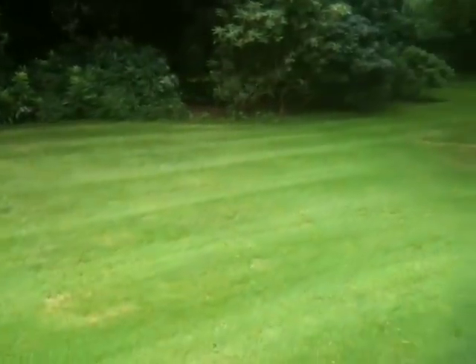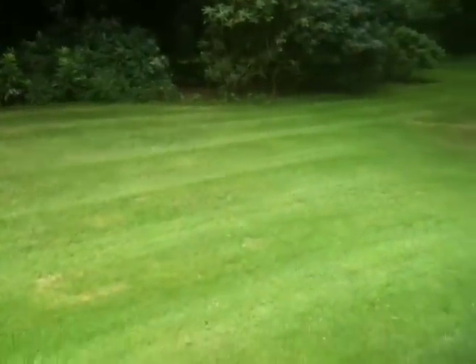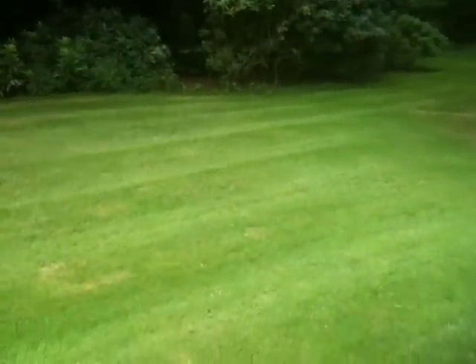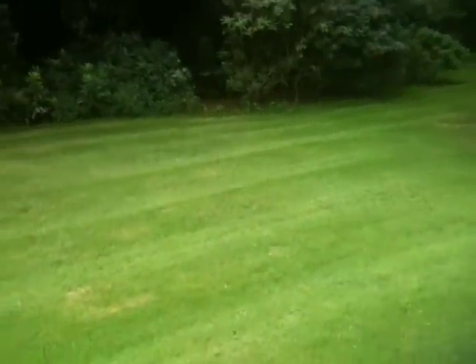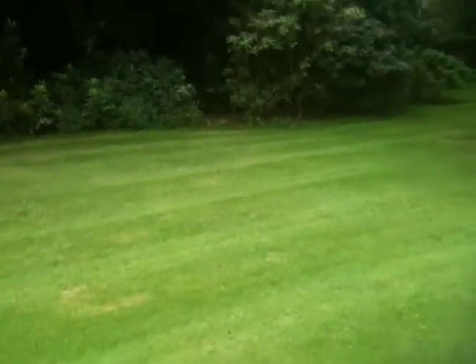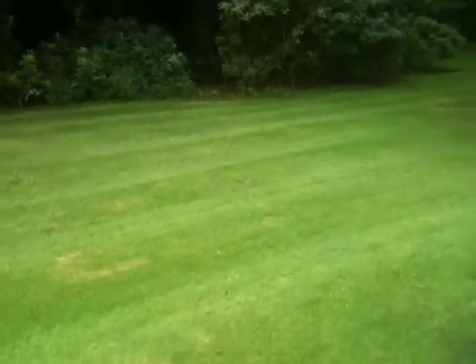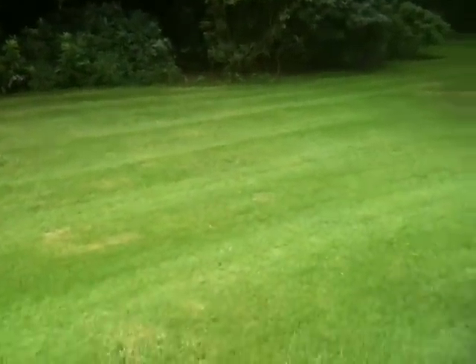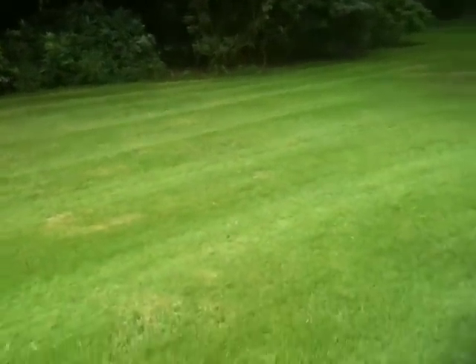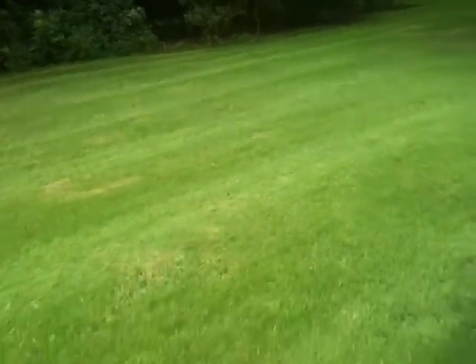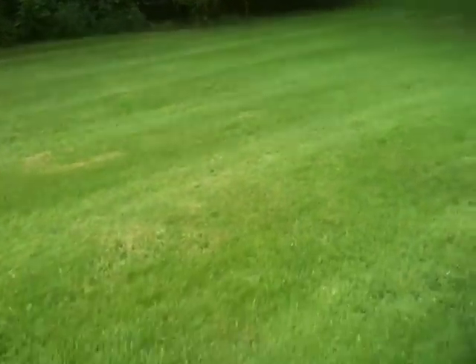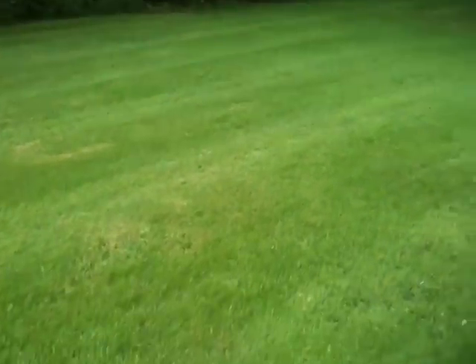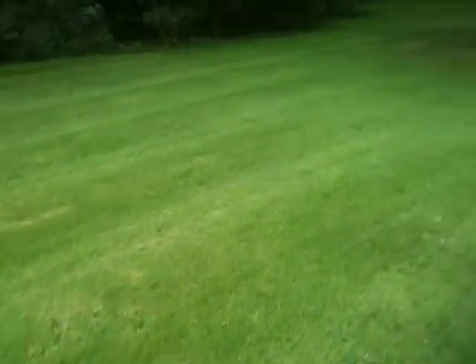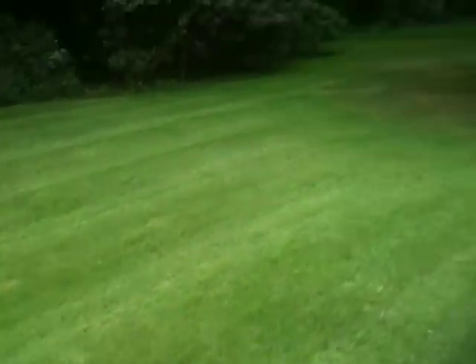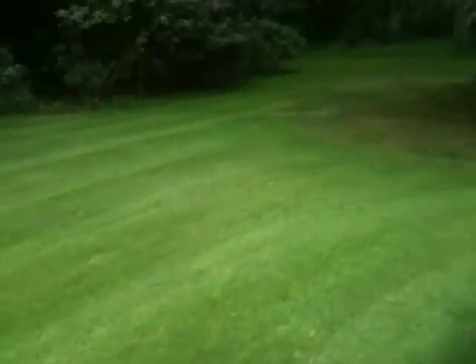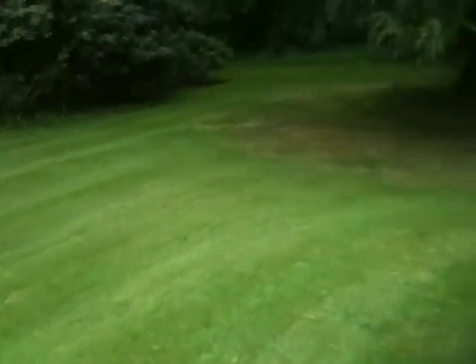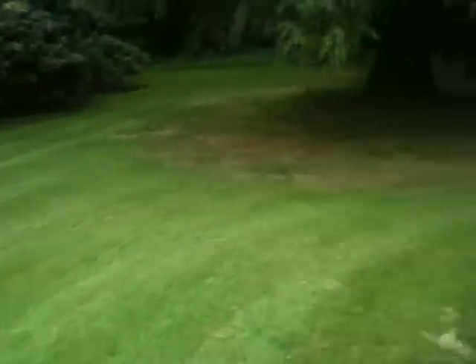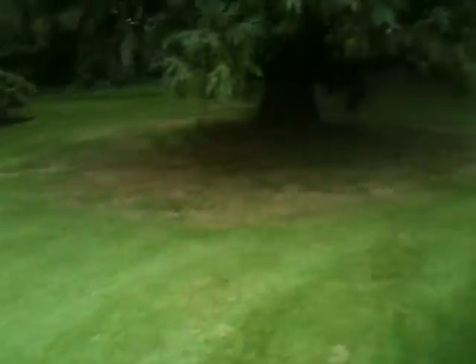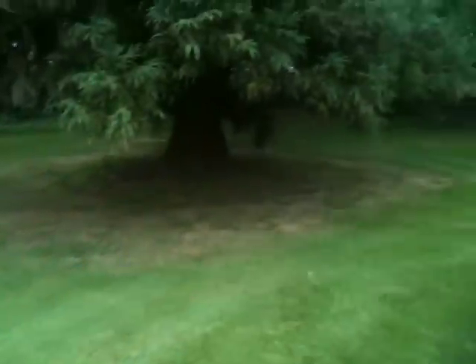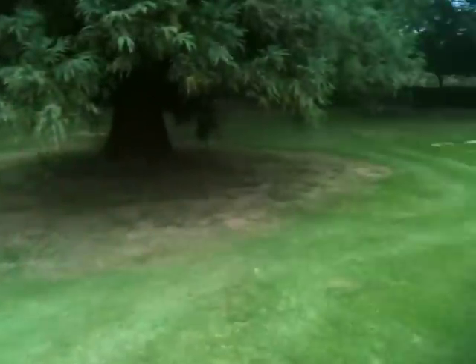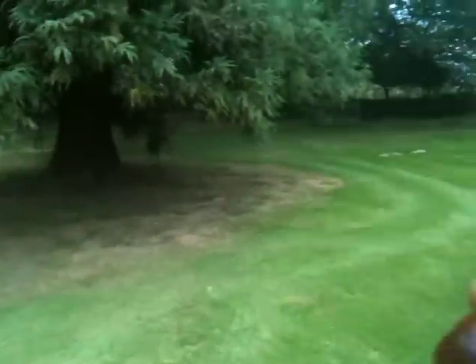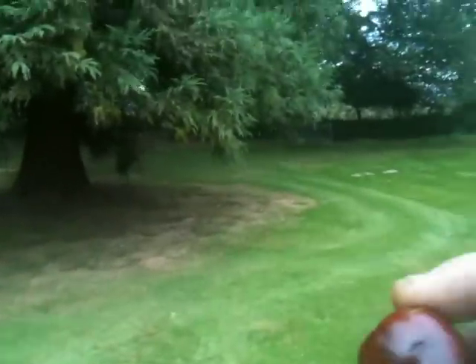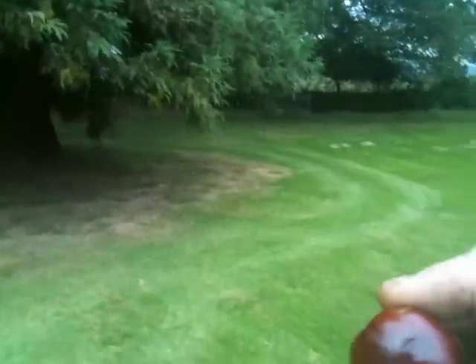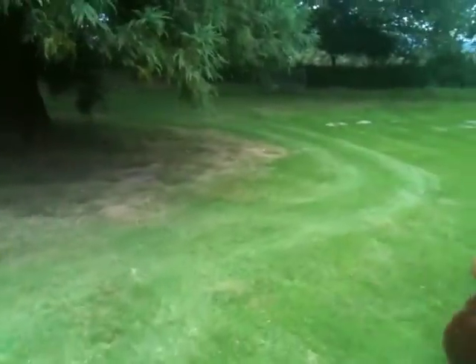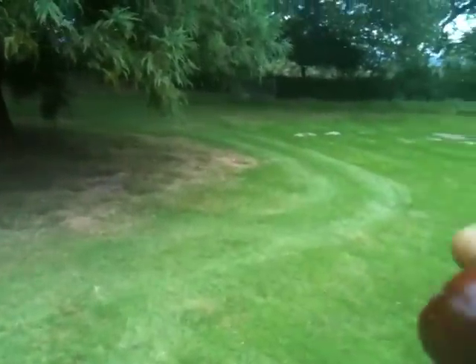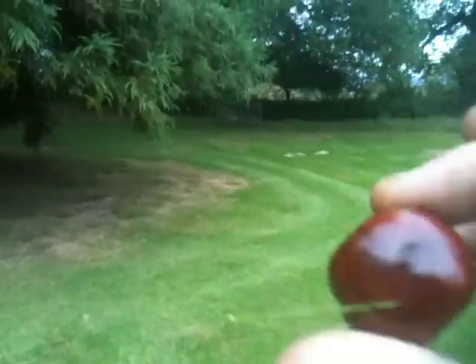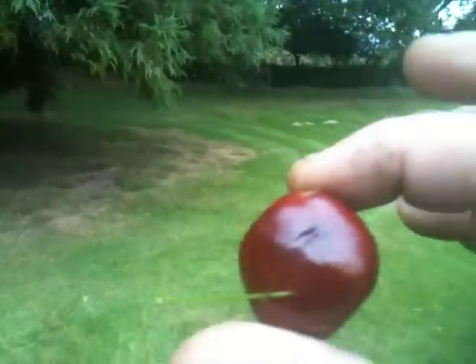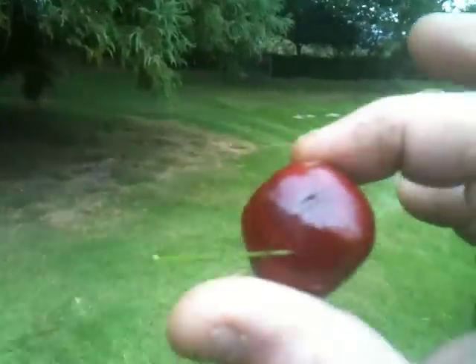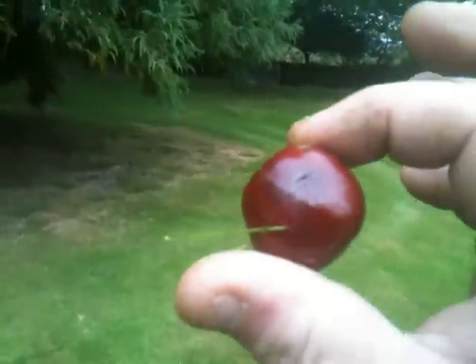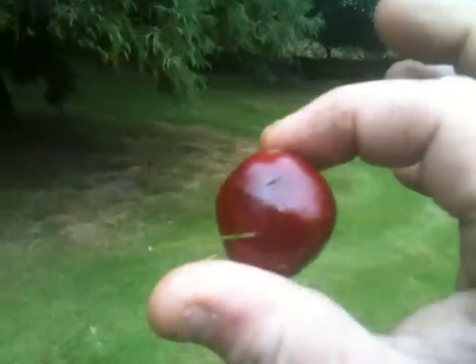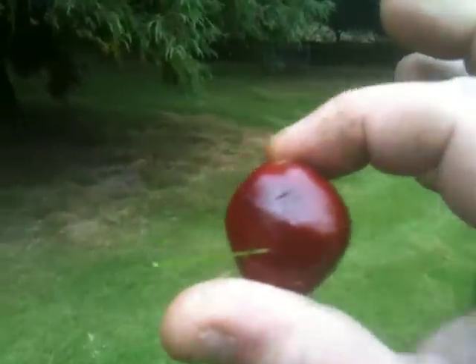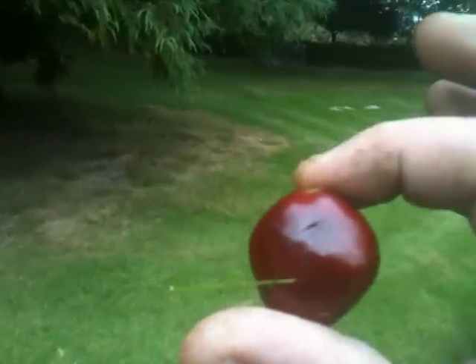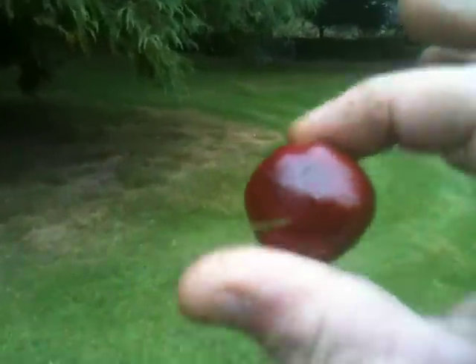I think I just trod on there. Look - a conker.